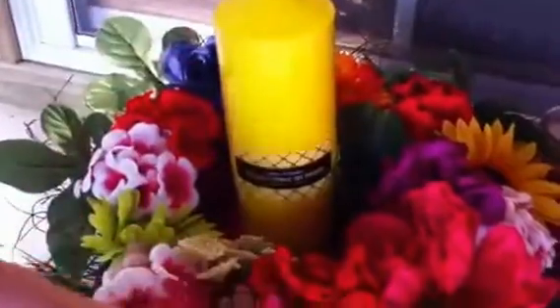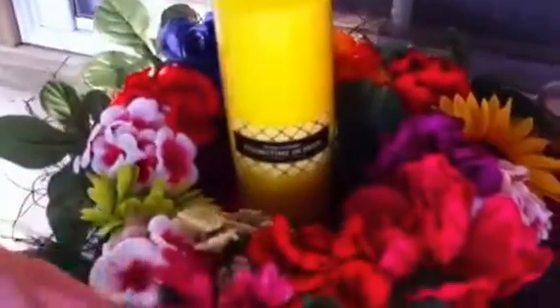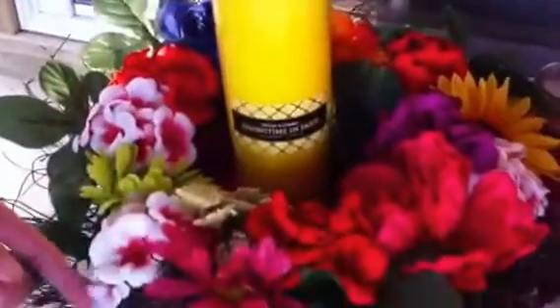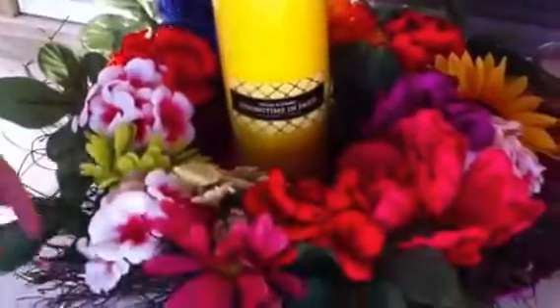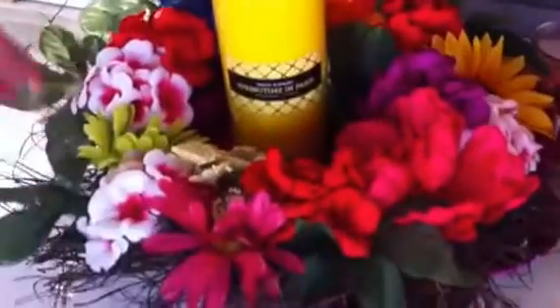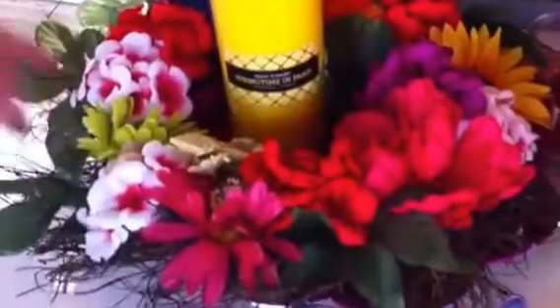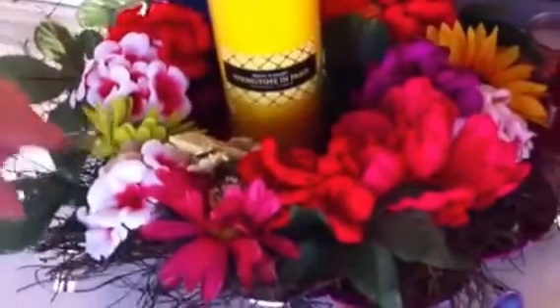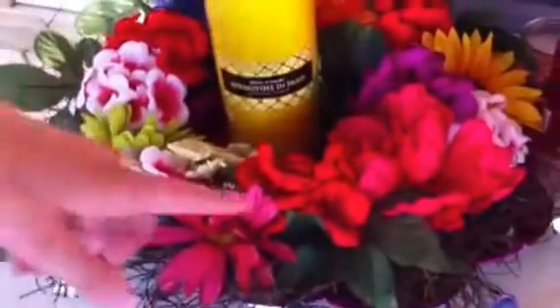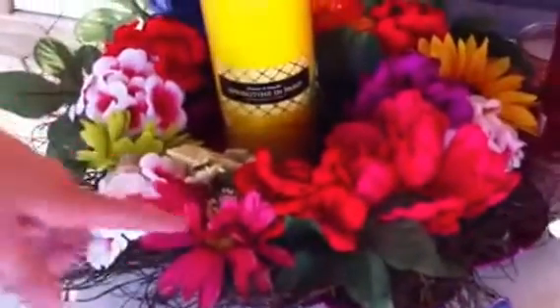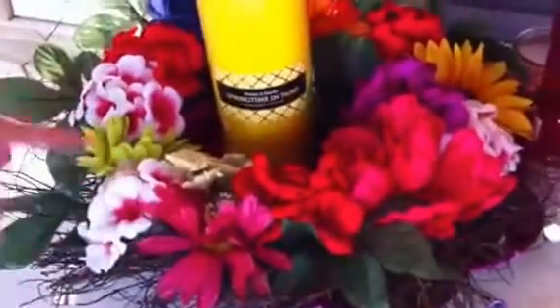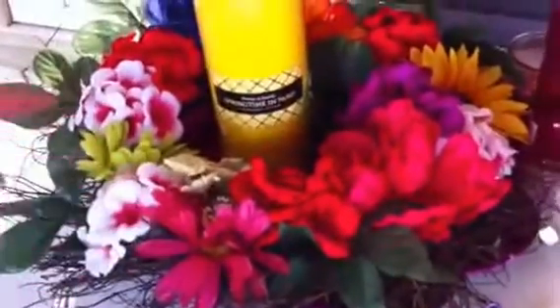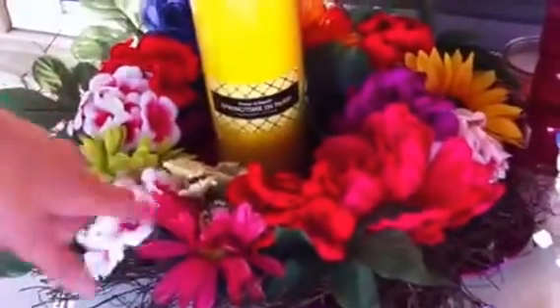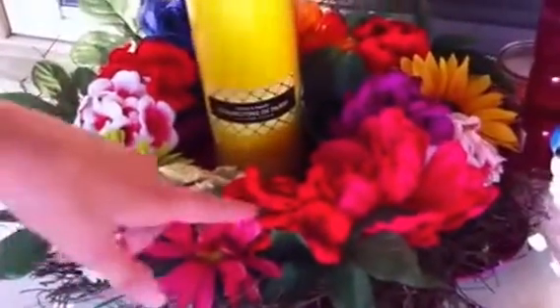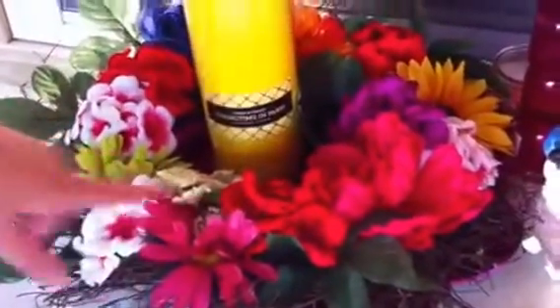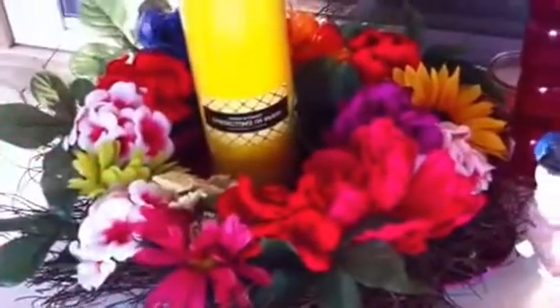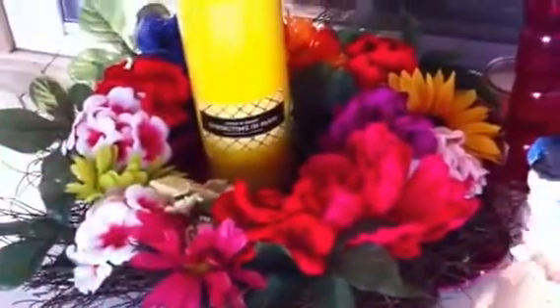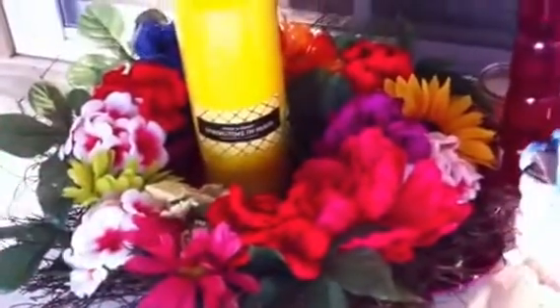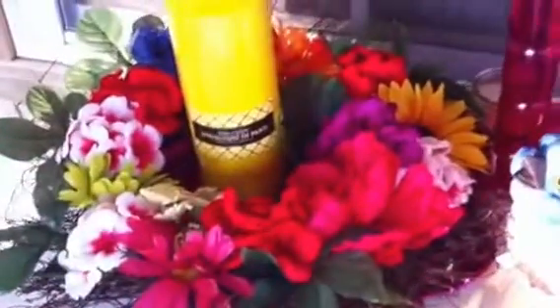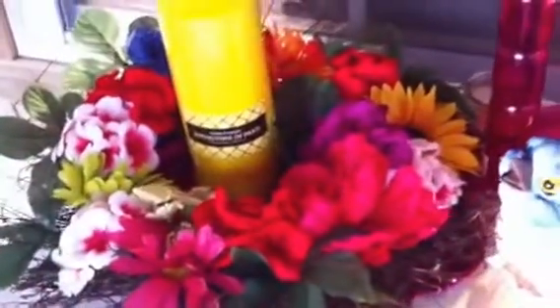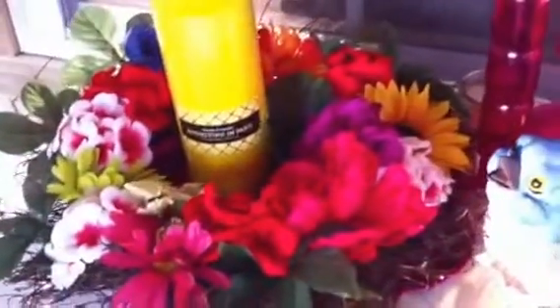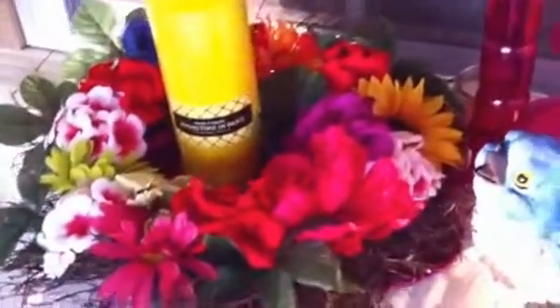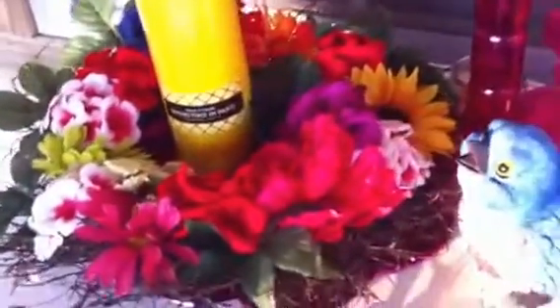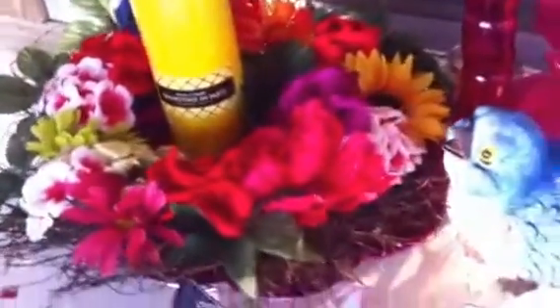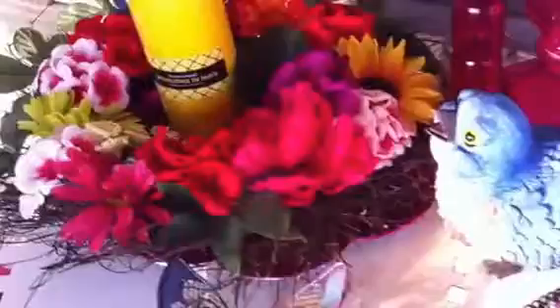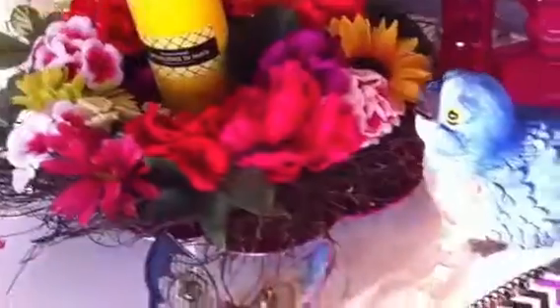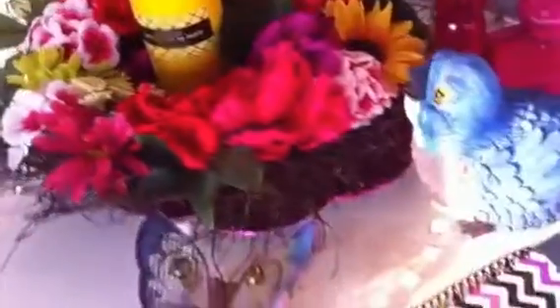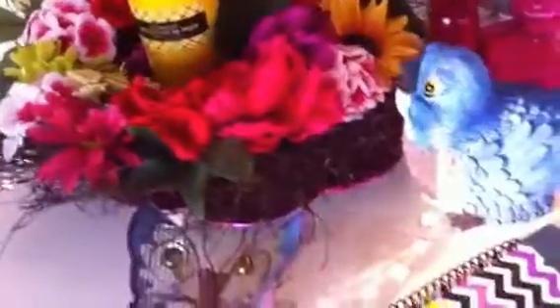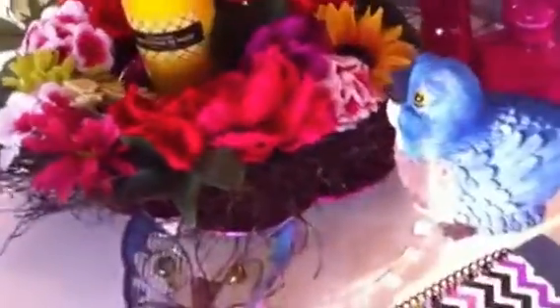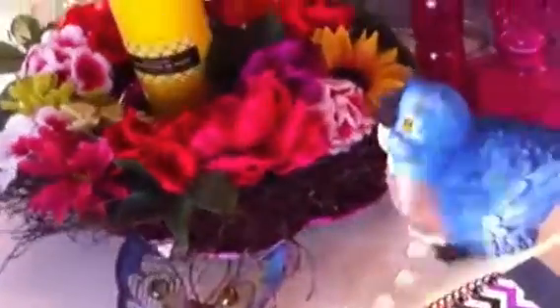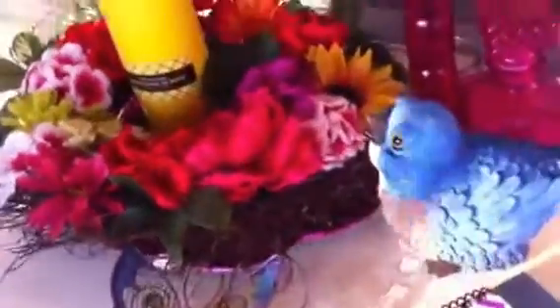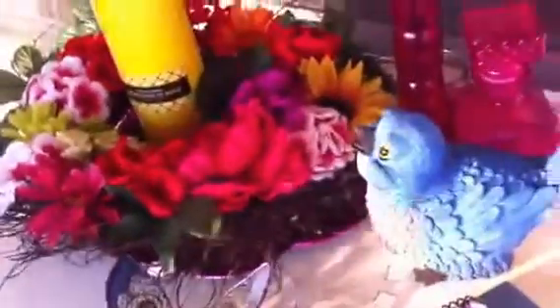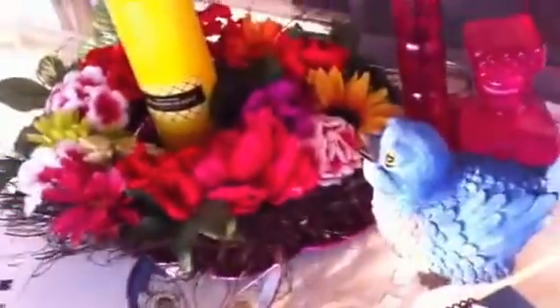I made this little — whatever you would call that — with flowers. And then these are all from Hobby Lobby too.